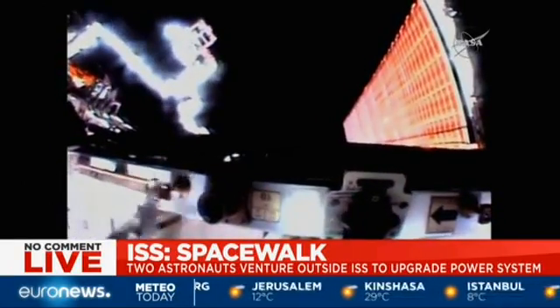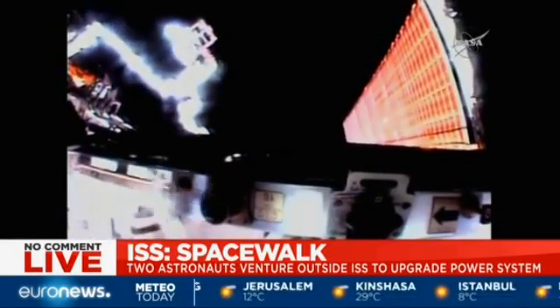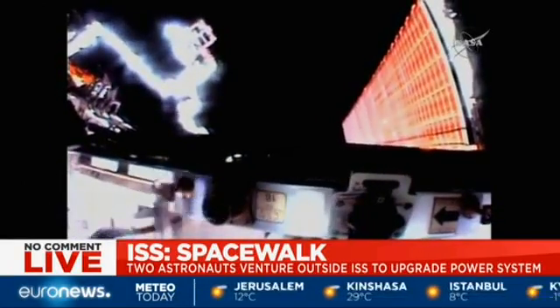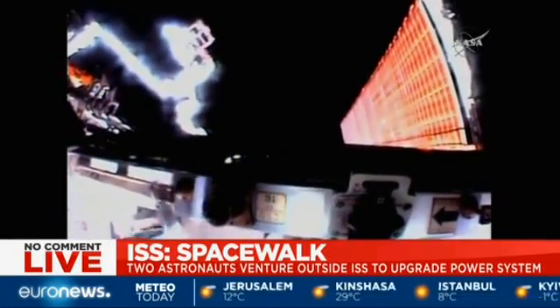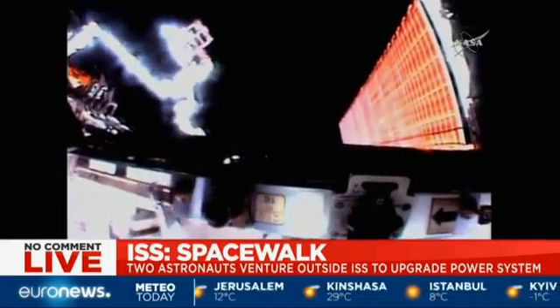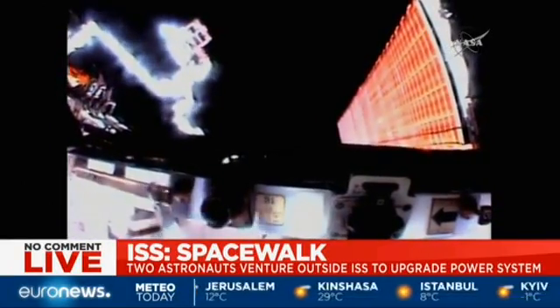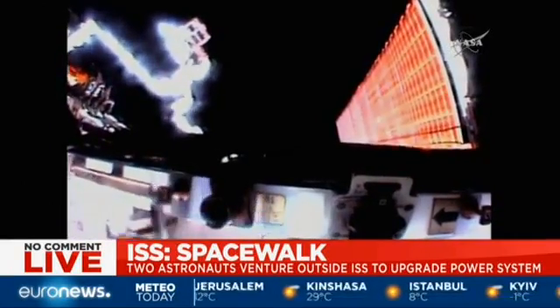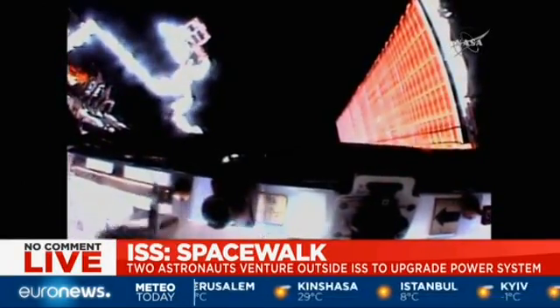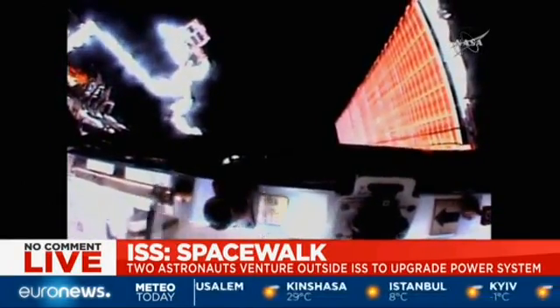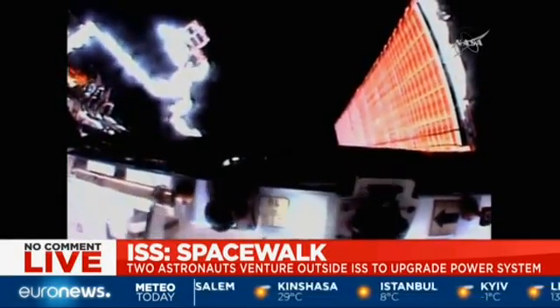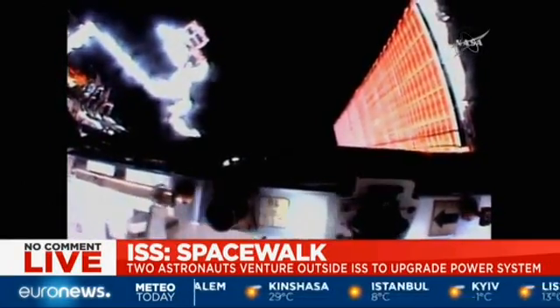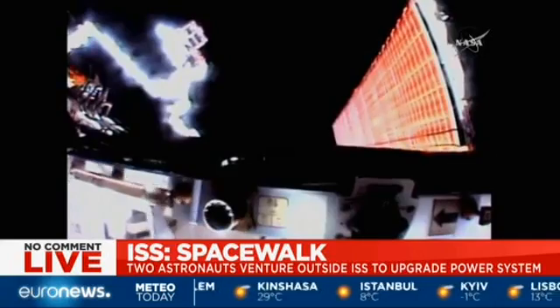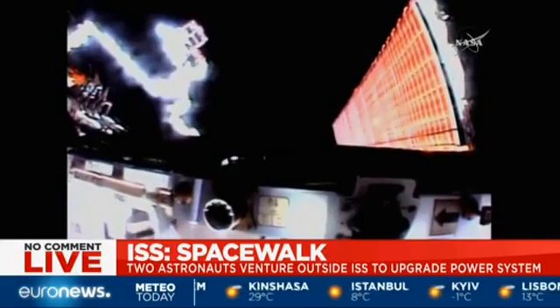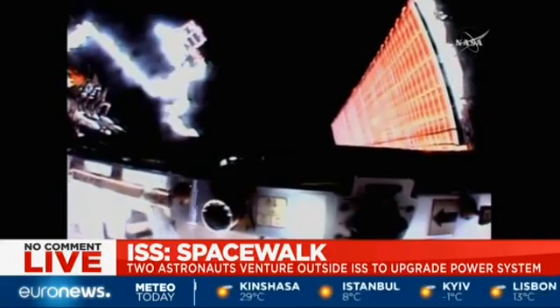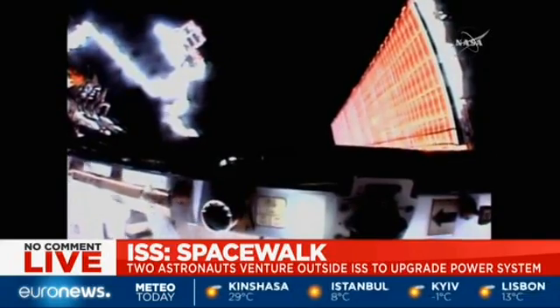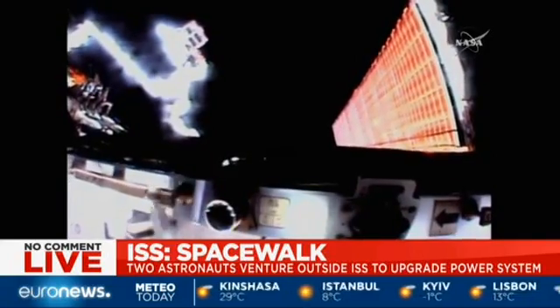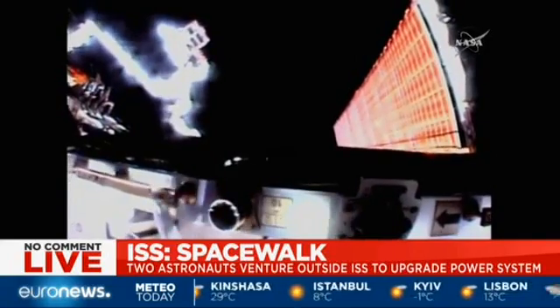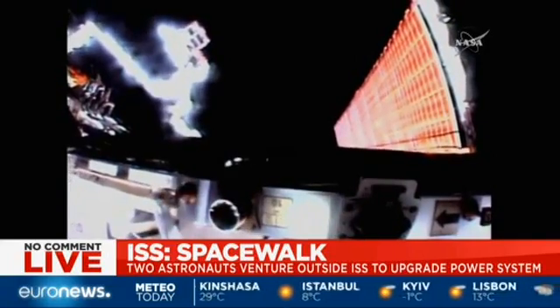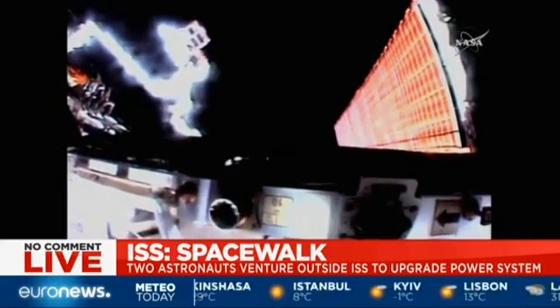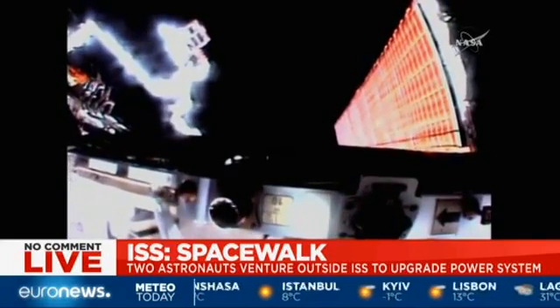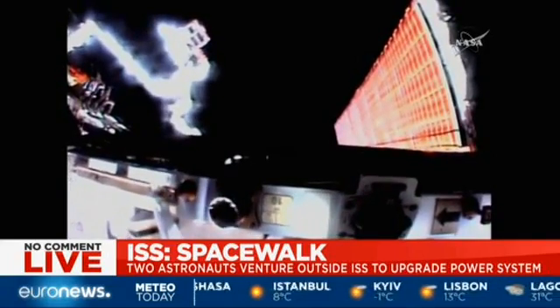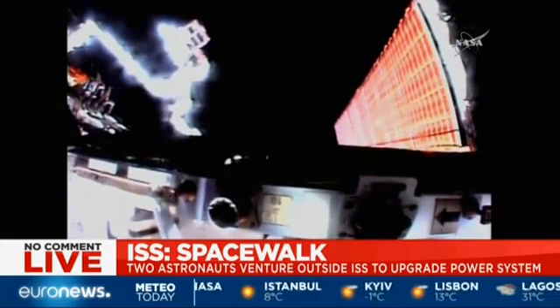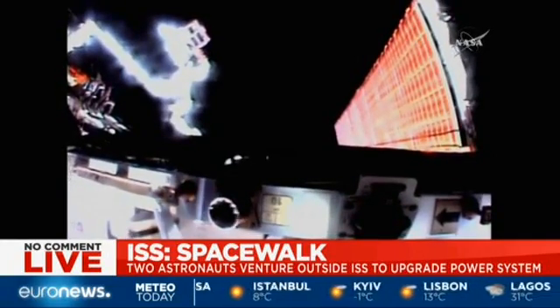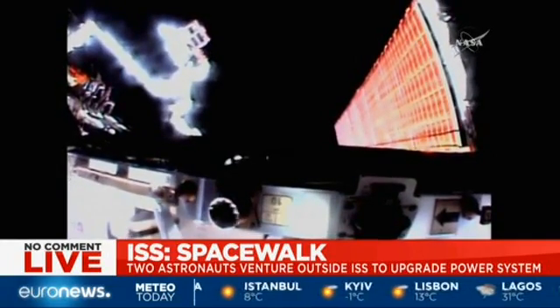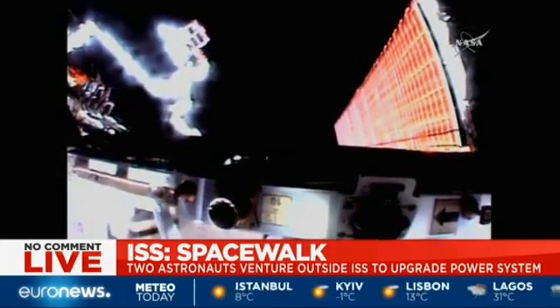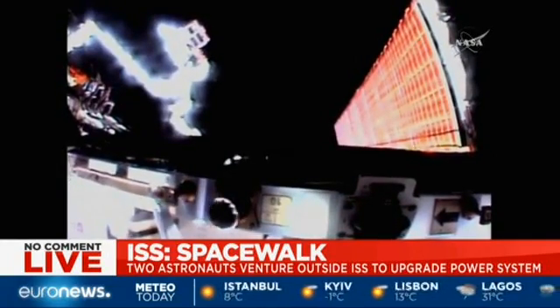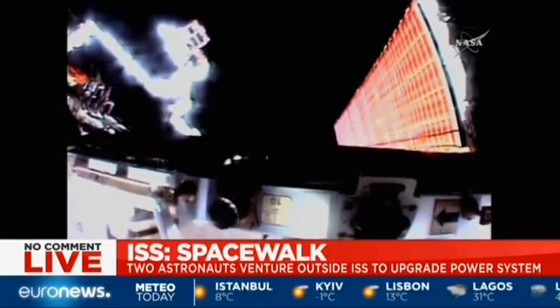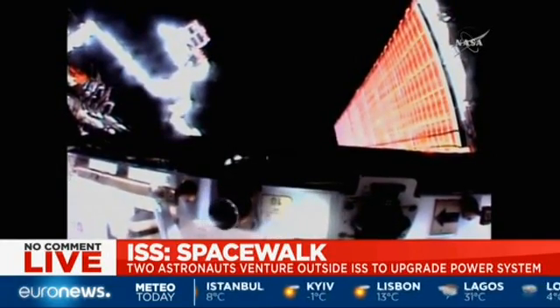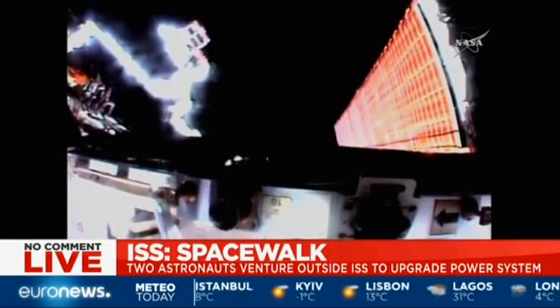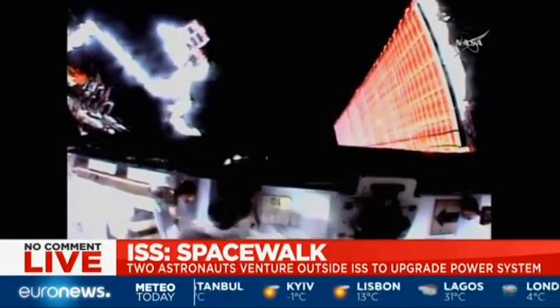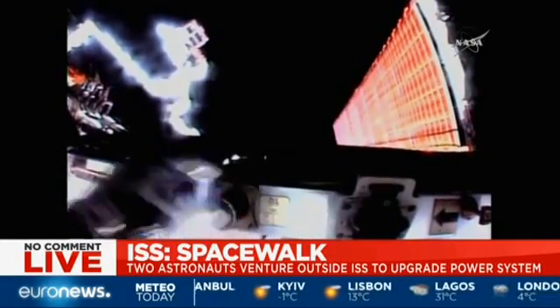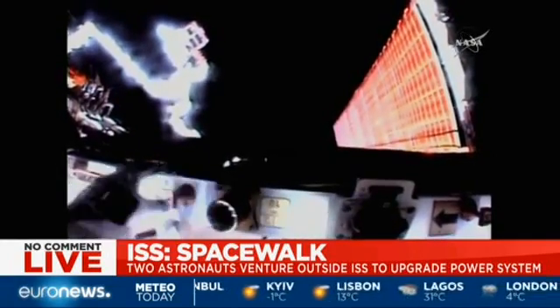I see you stowed the socket caddy at this point. At your convenience.